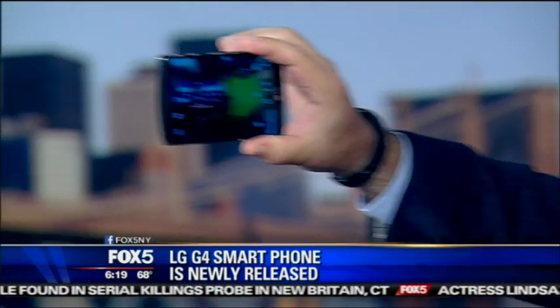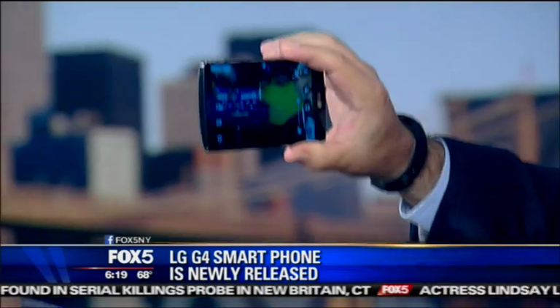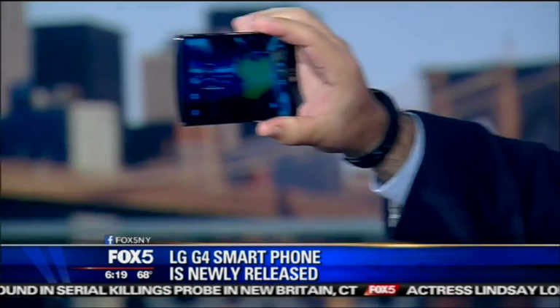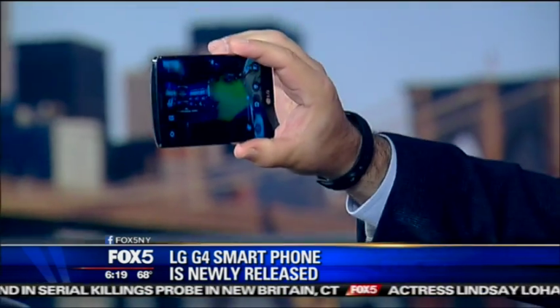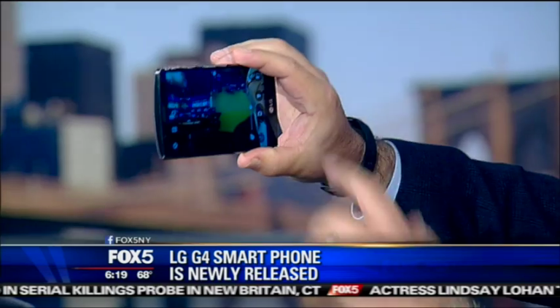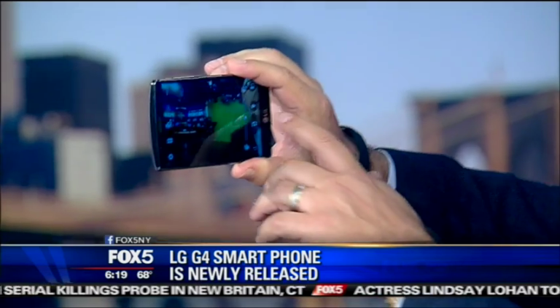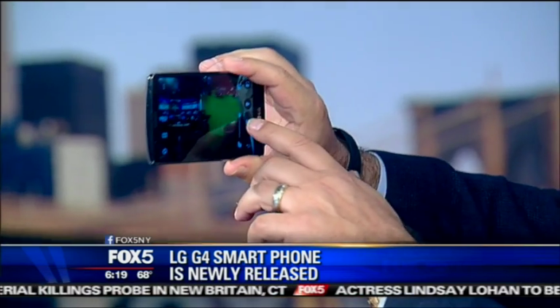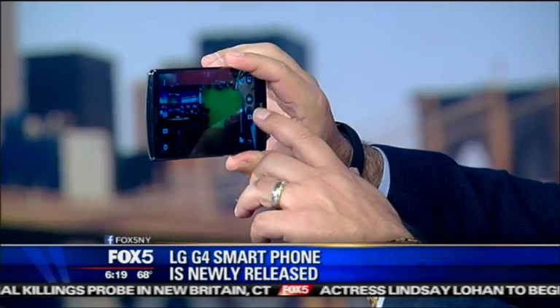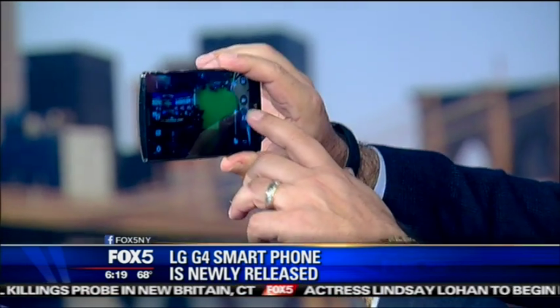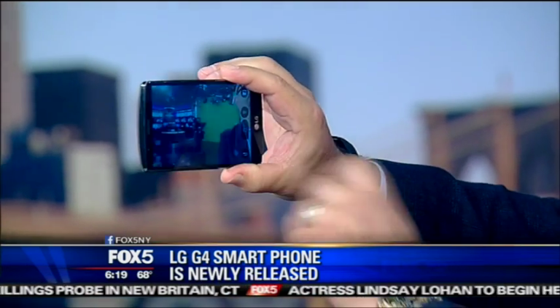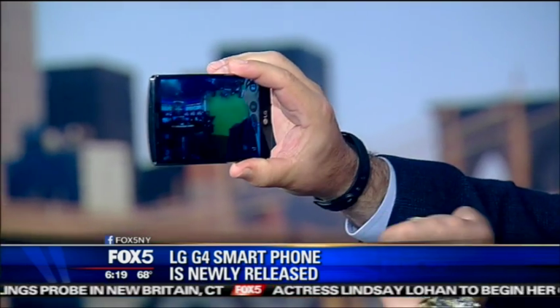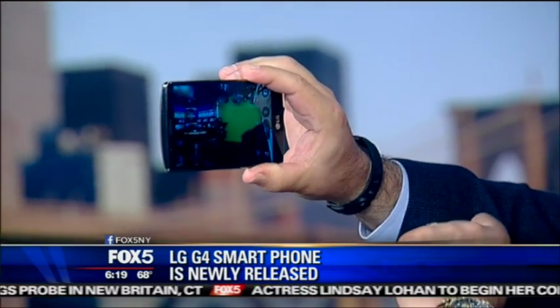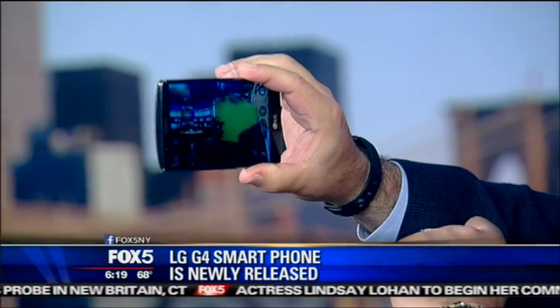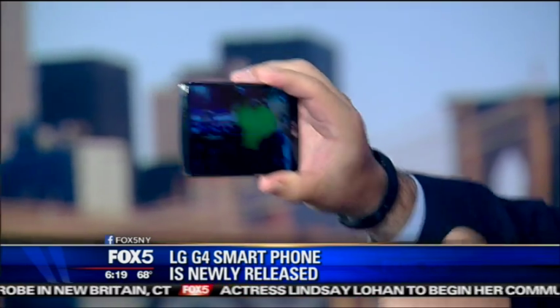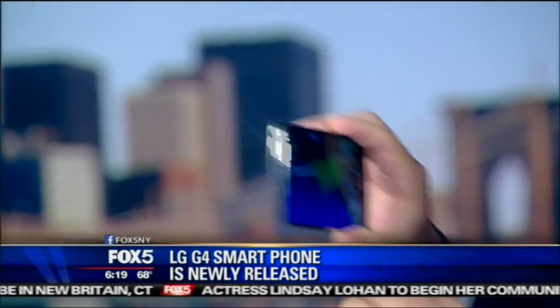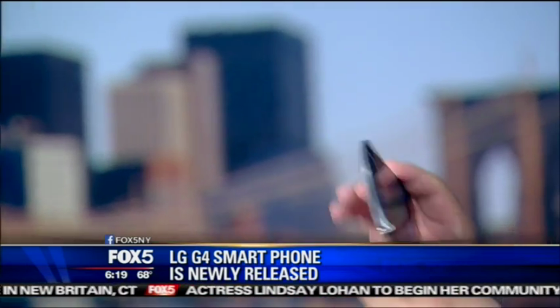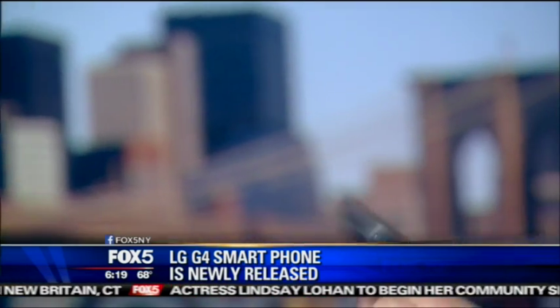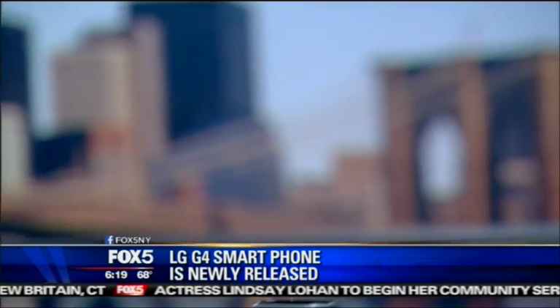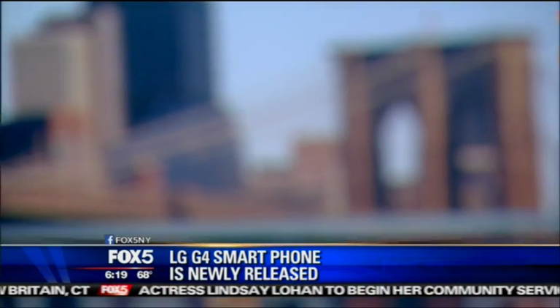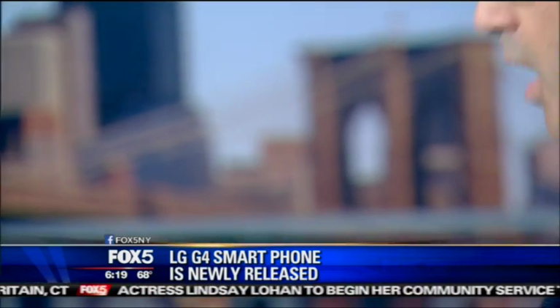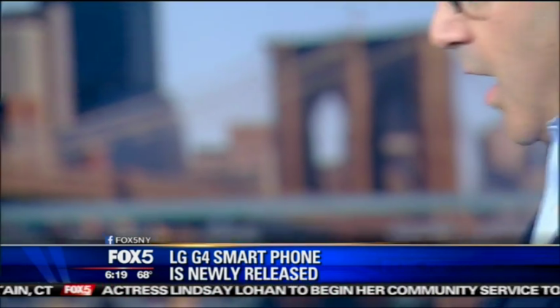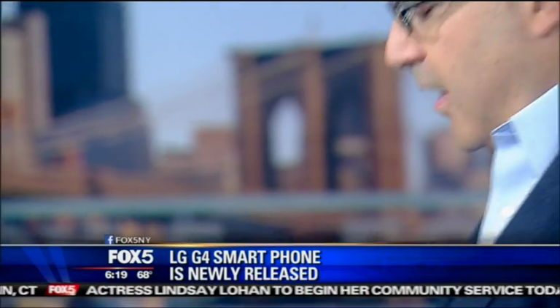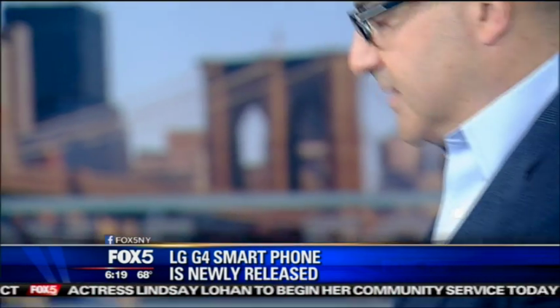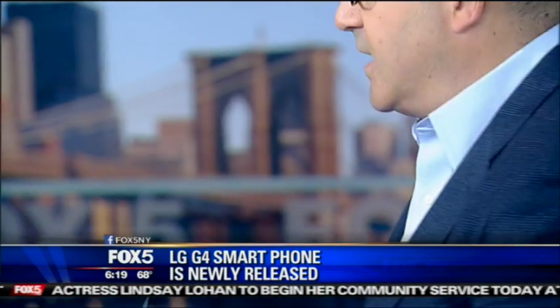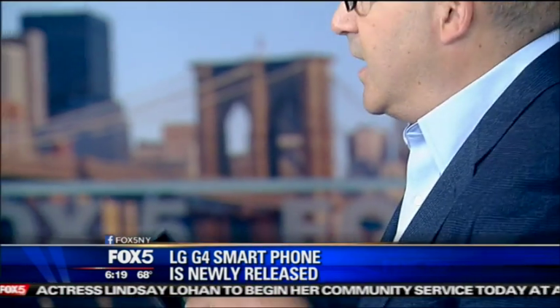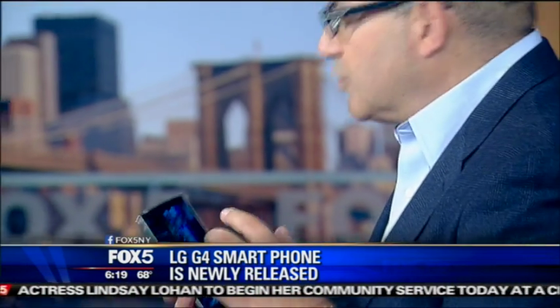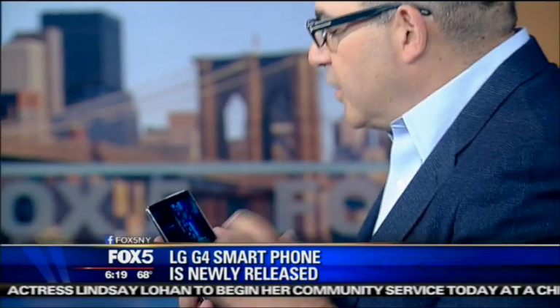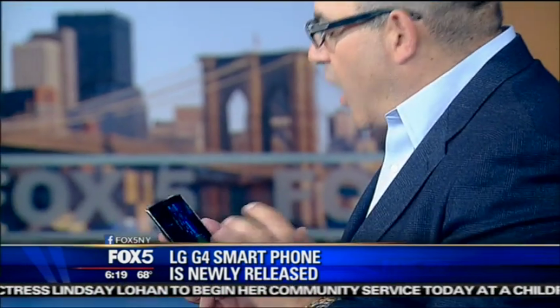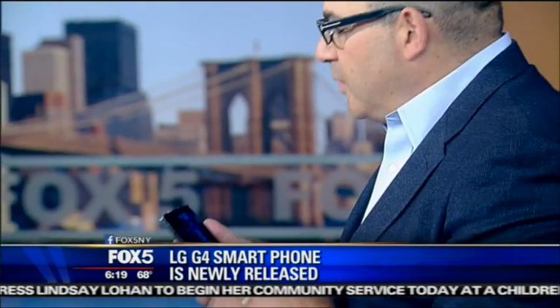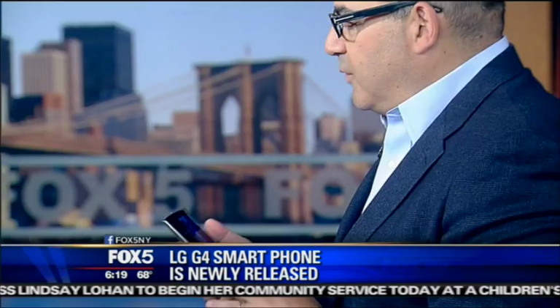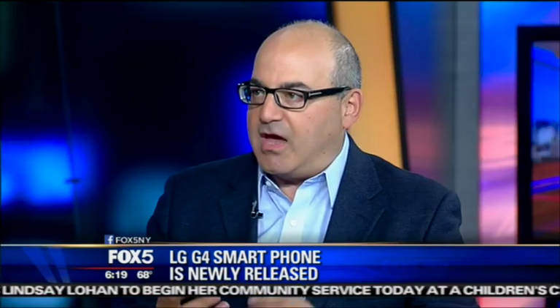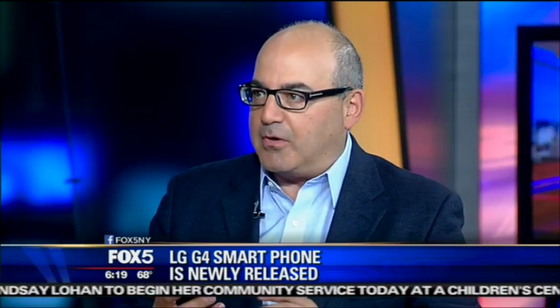There you guys are — taking a big picture. This thing is really an unbelievable camera.